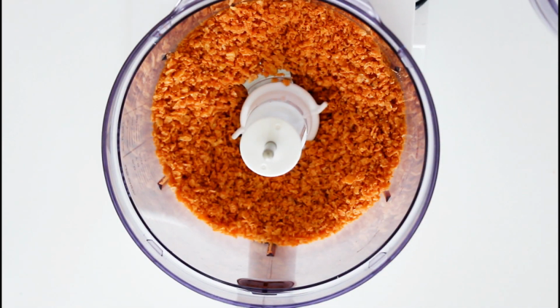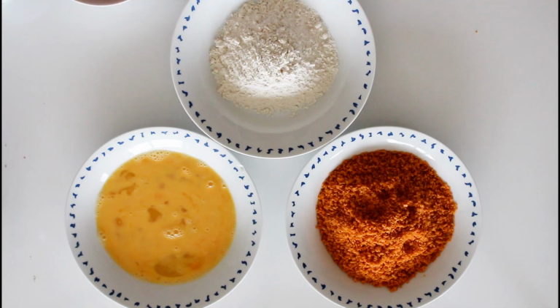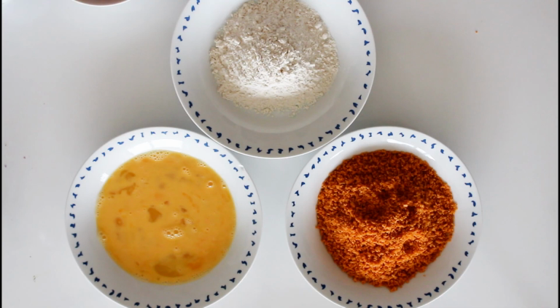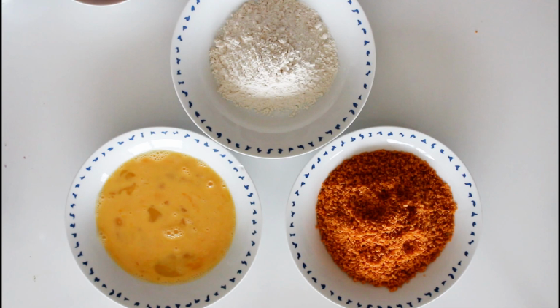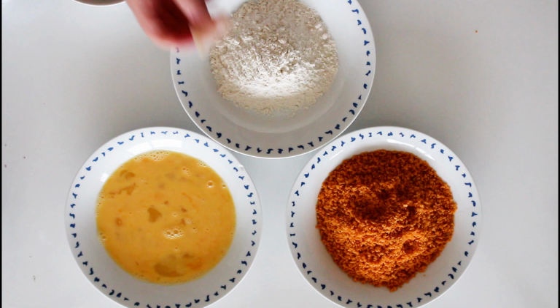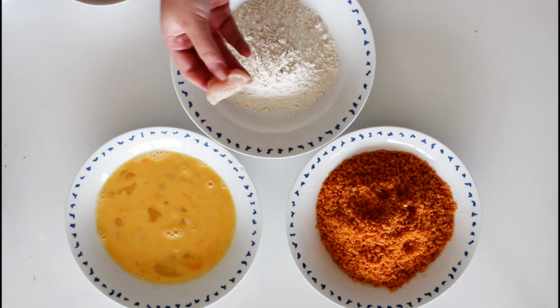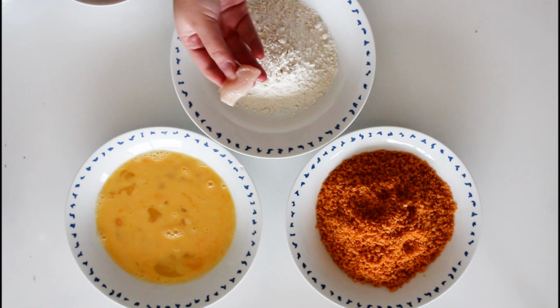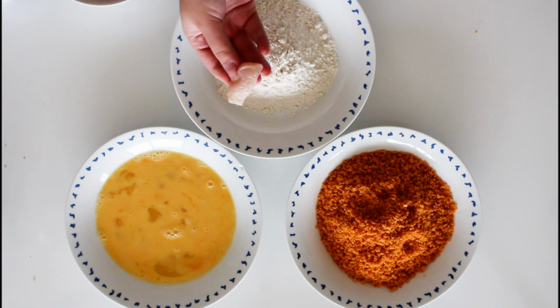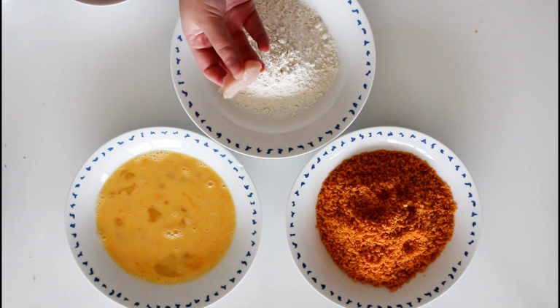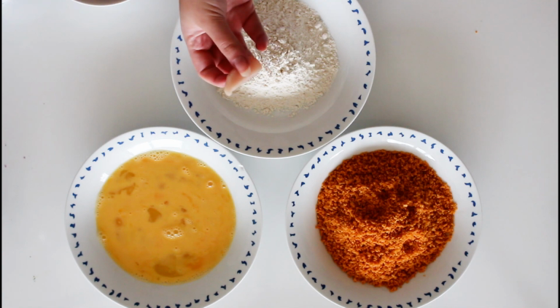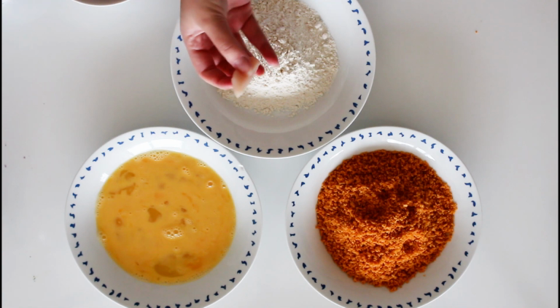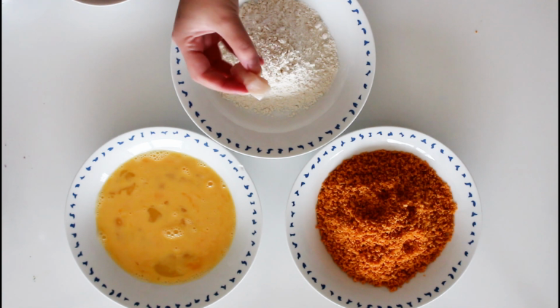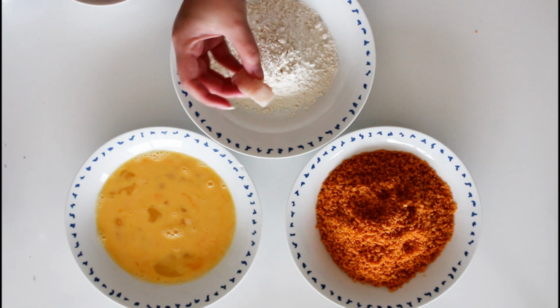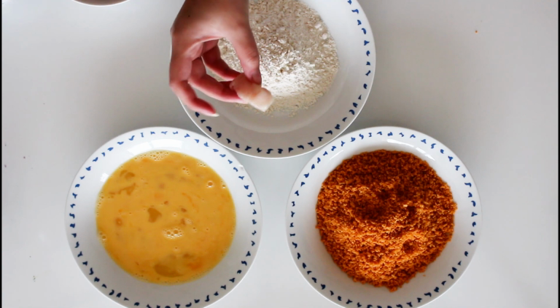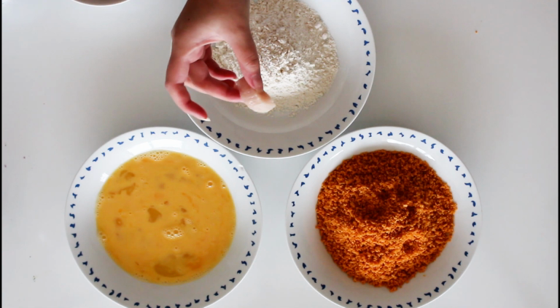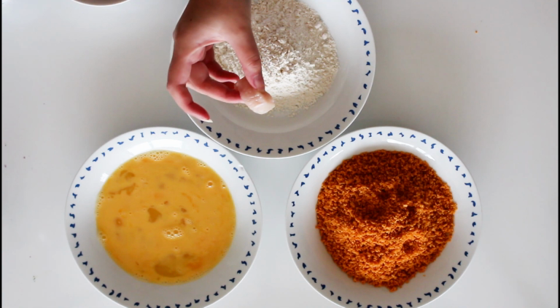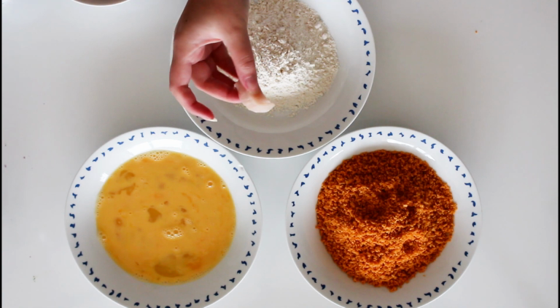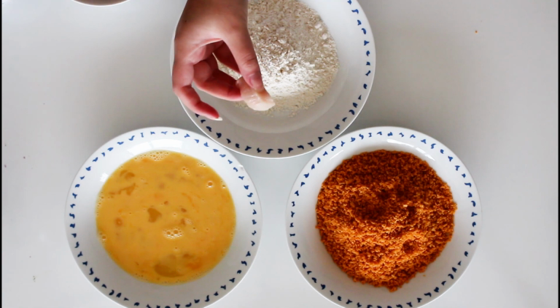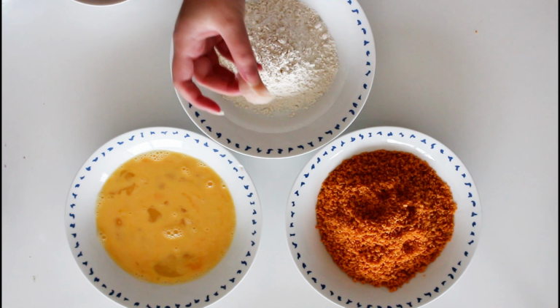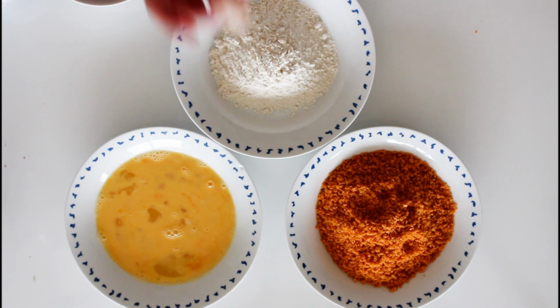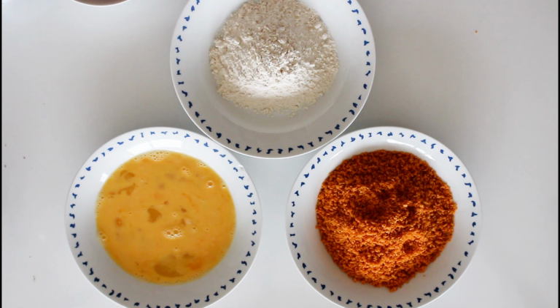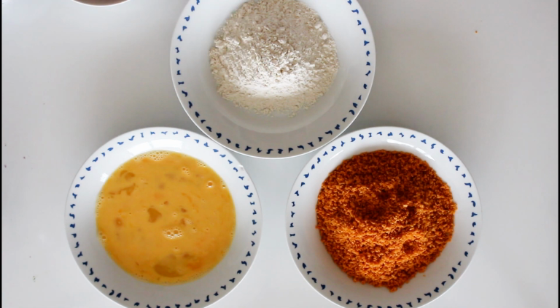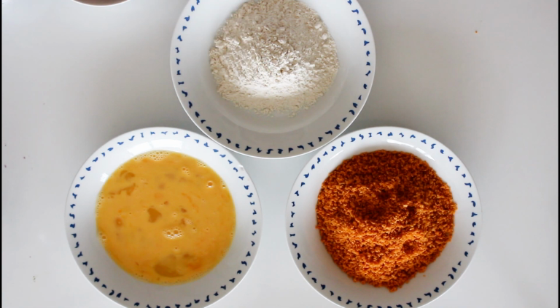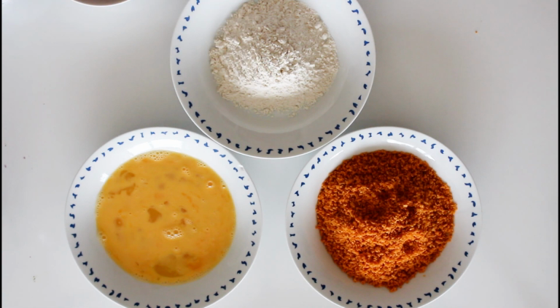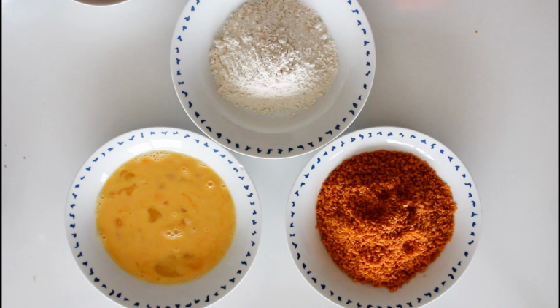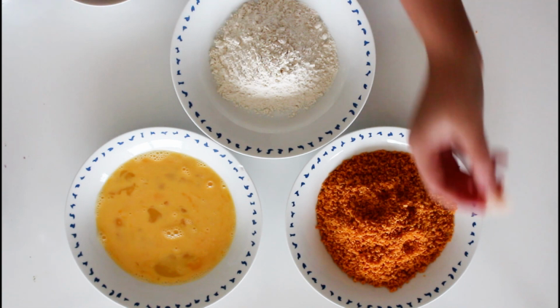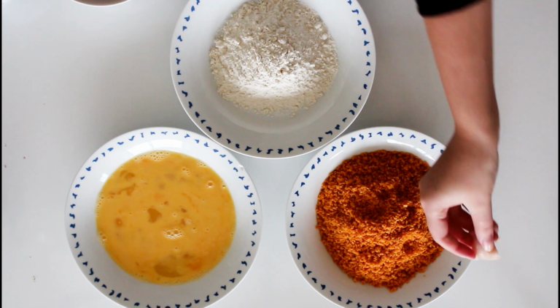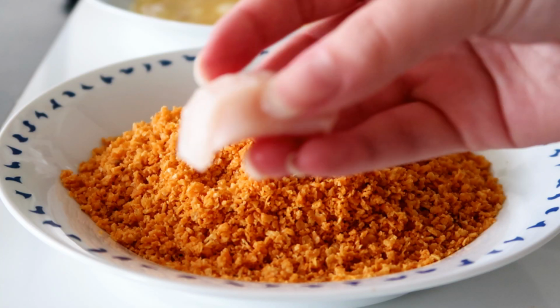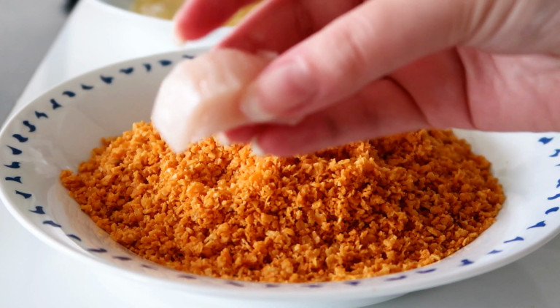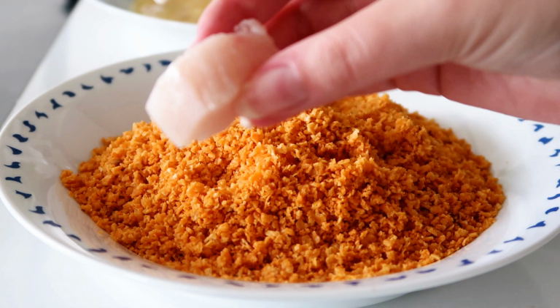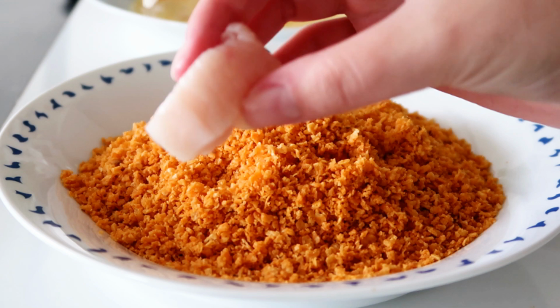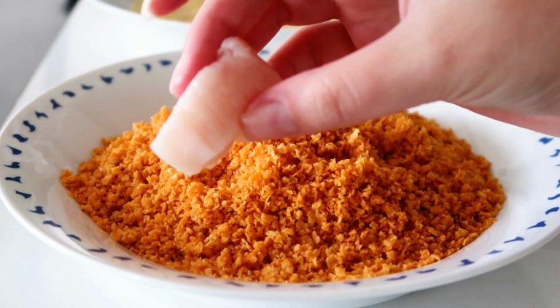In one bowl I have some egg, in another I have some flour, and in the last one I have my crushed Doritos.